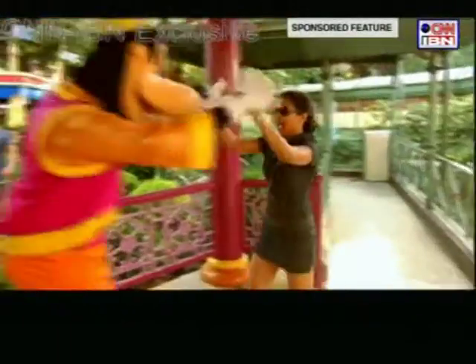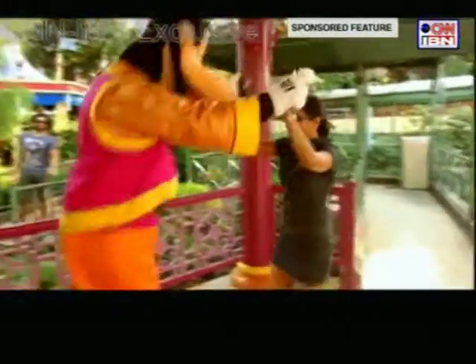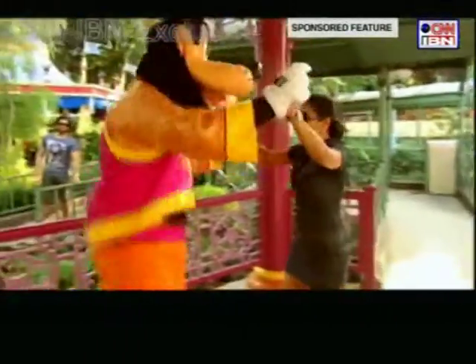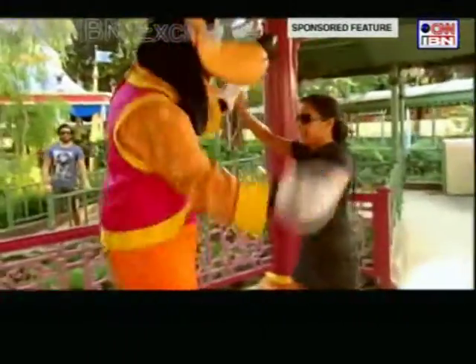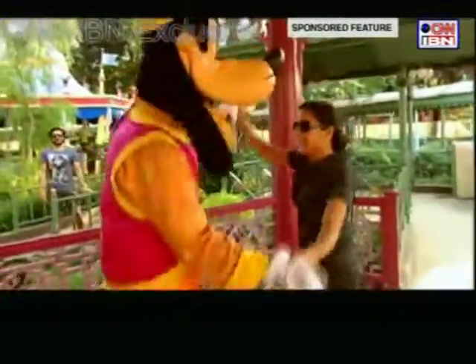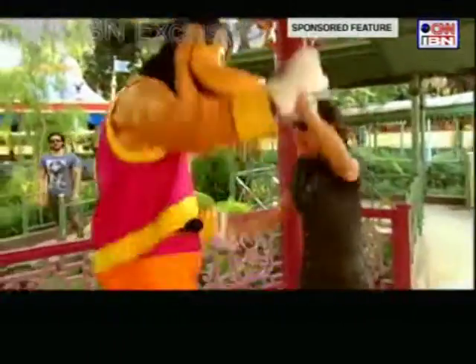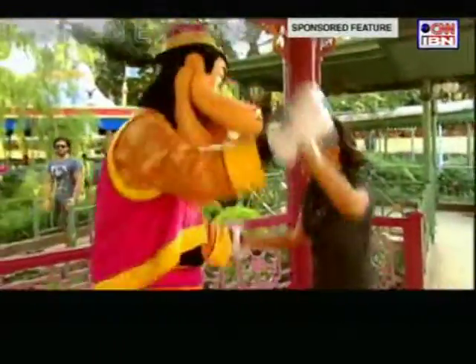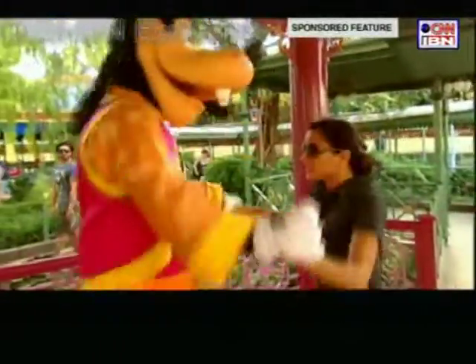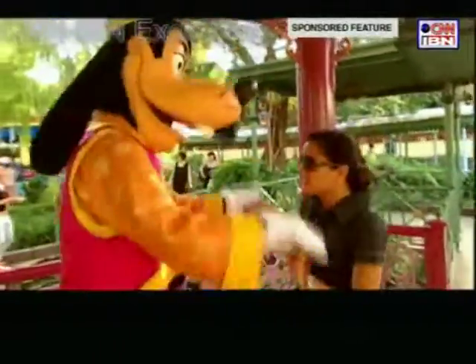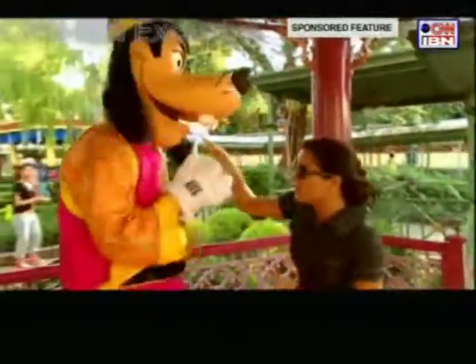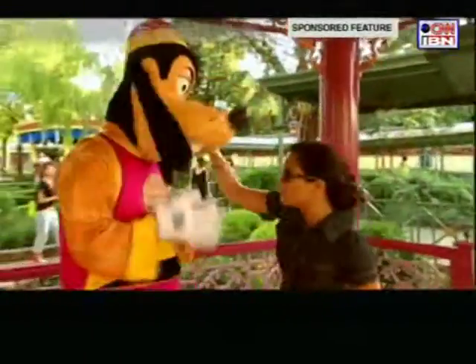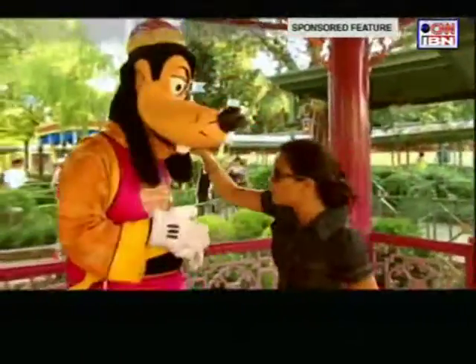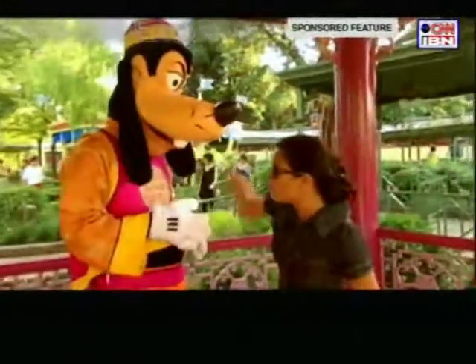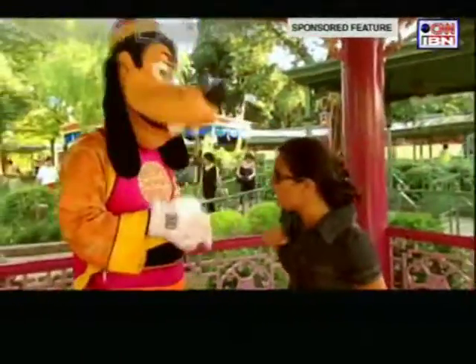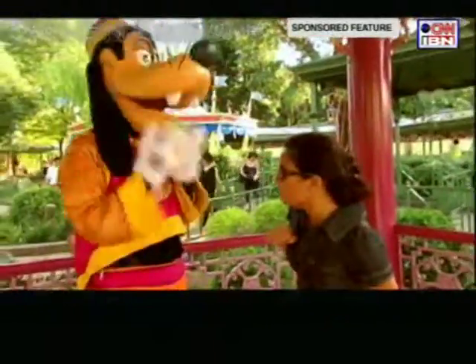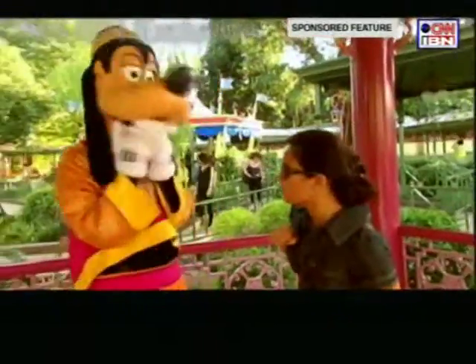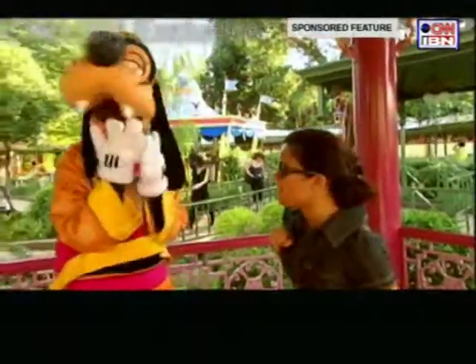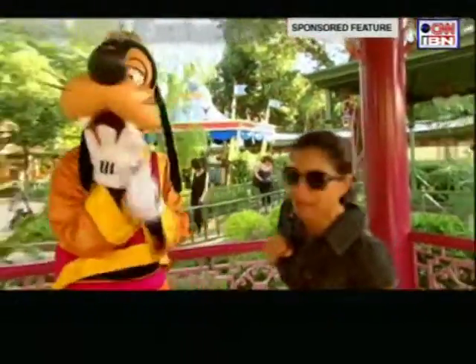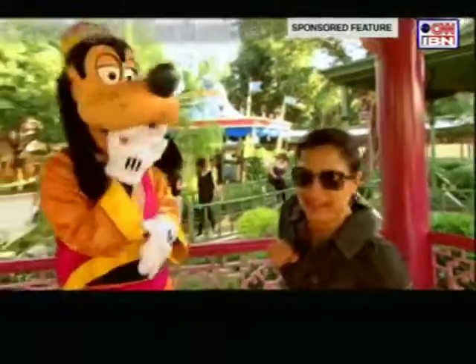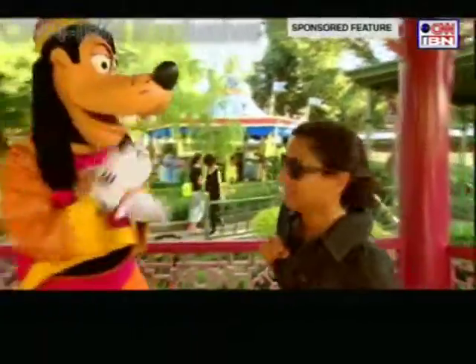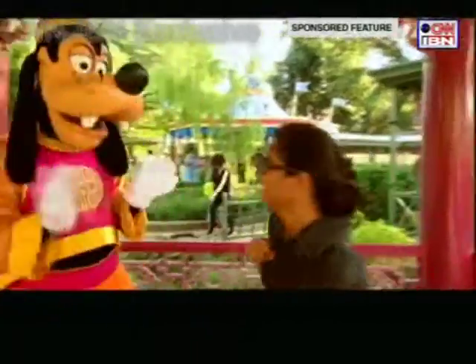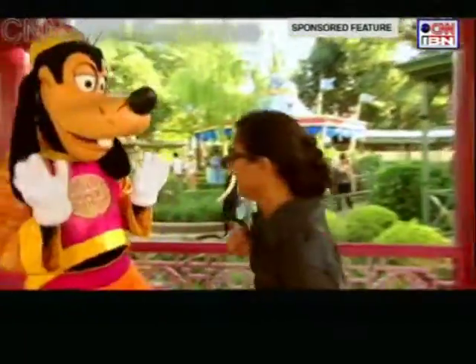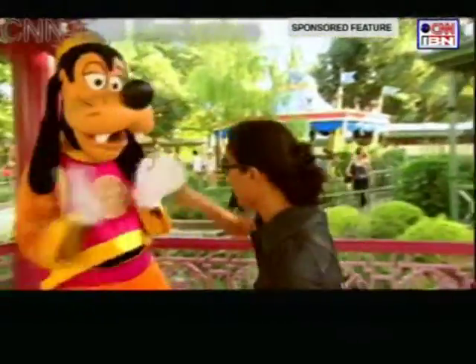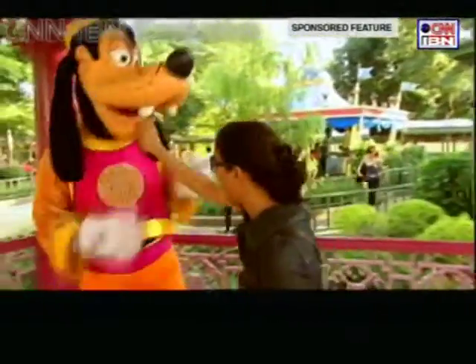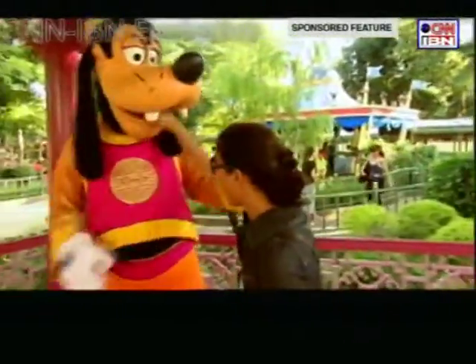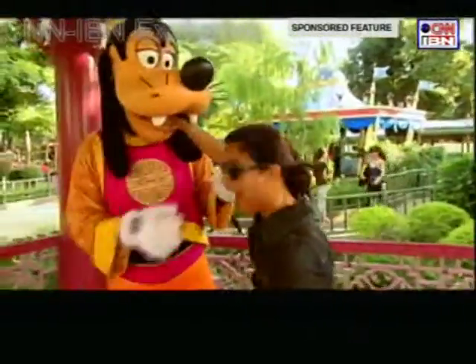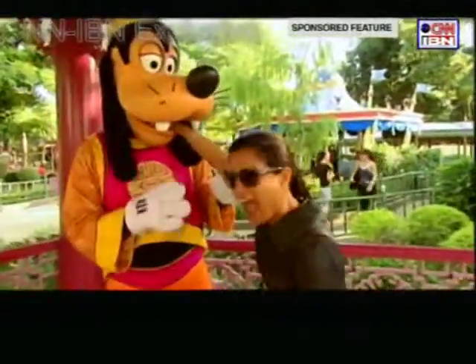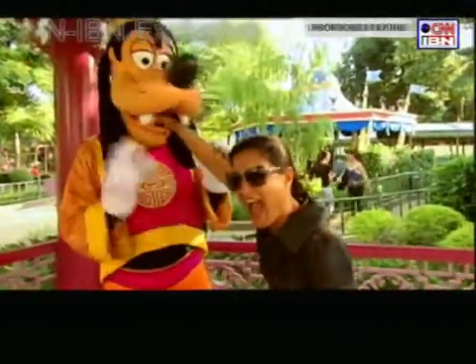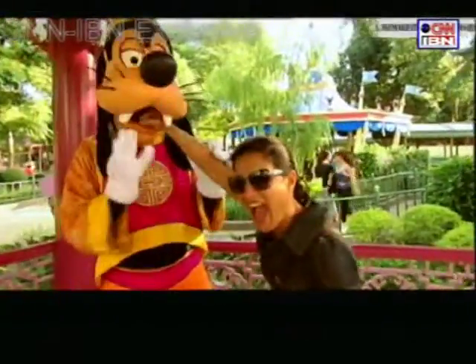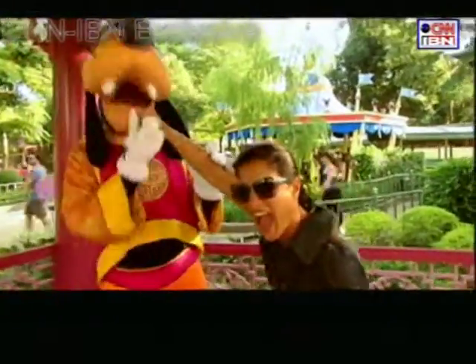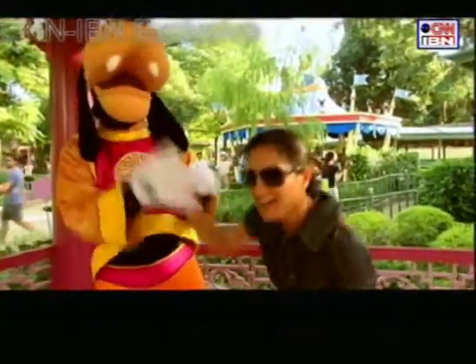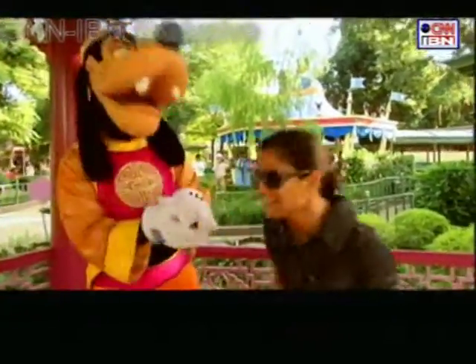Hey! What if I want to put my hand in the mouth? Will you bite me? Woah! Ahhhhh!